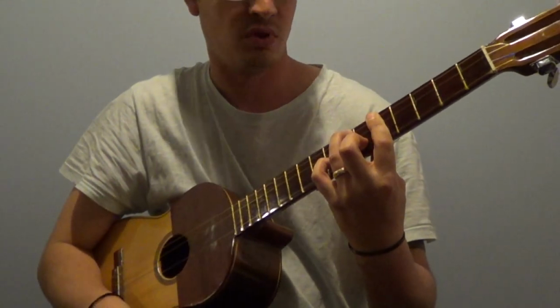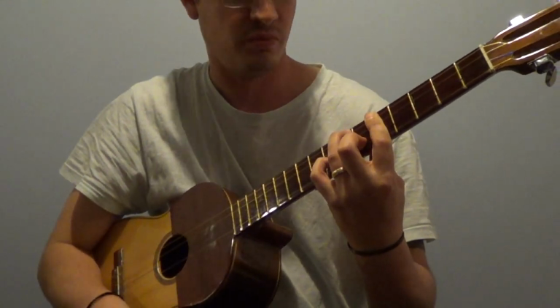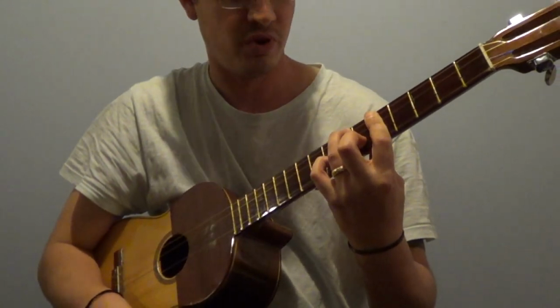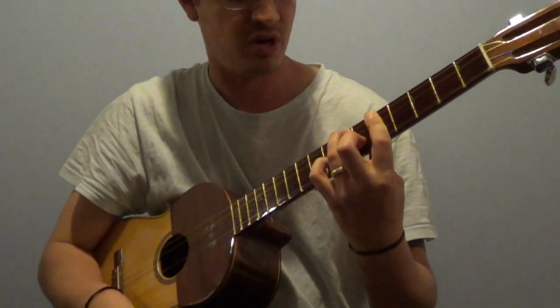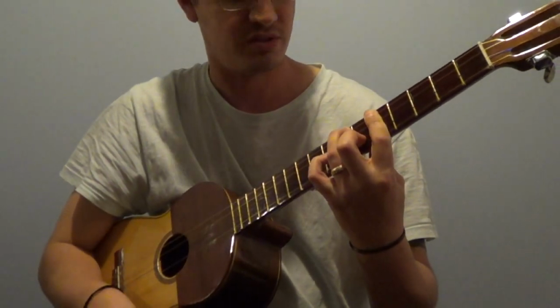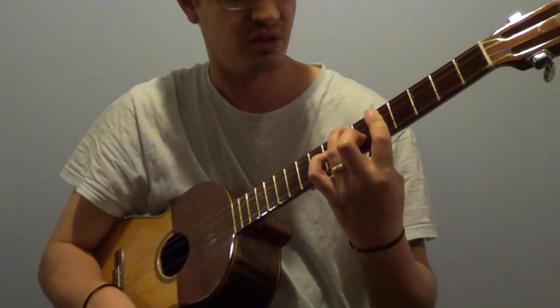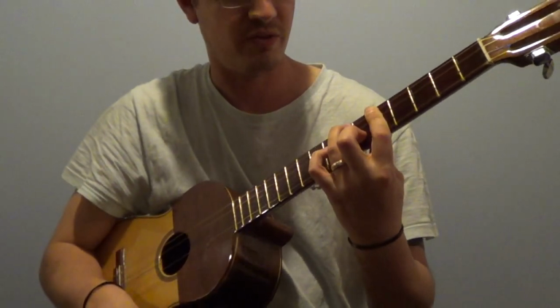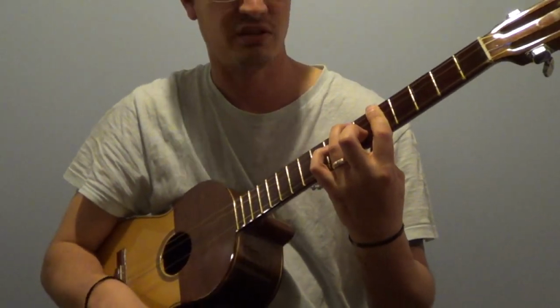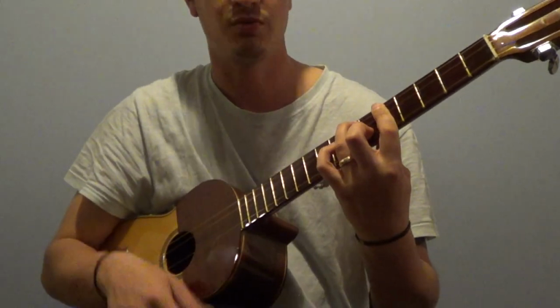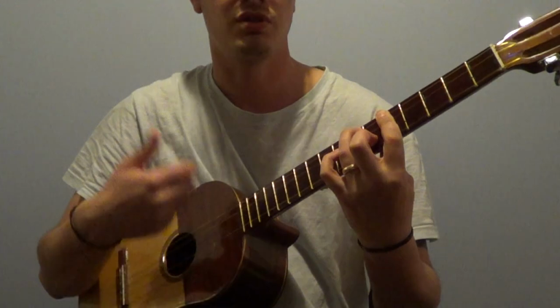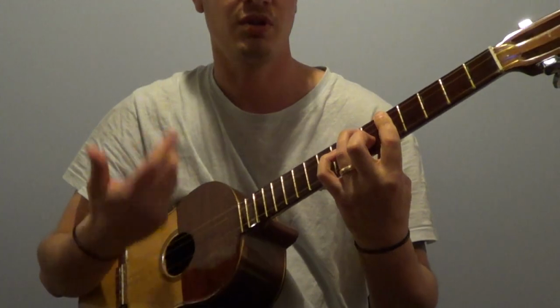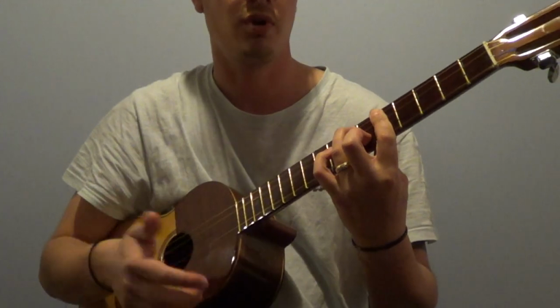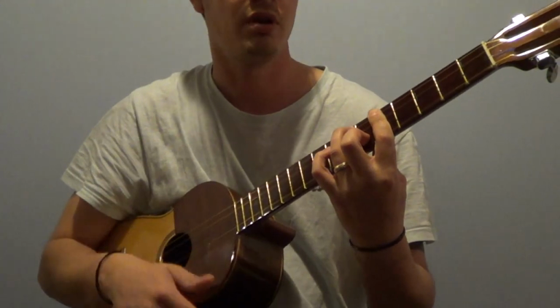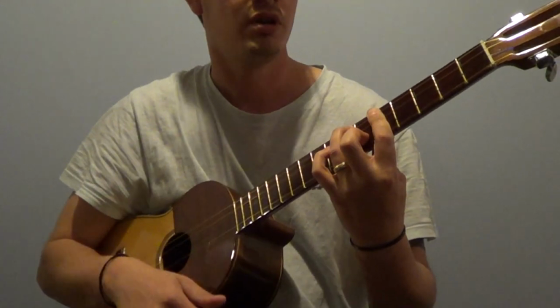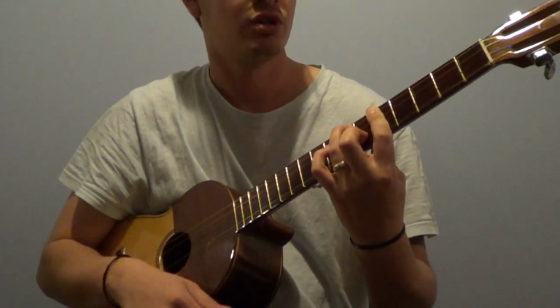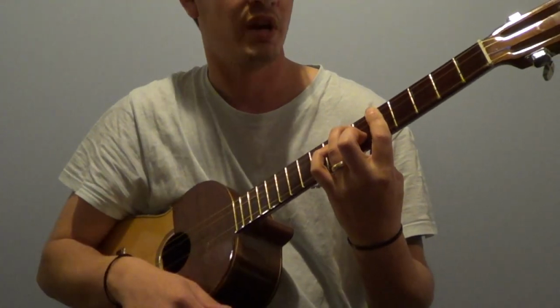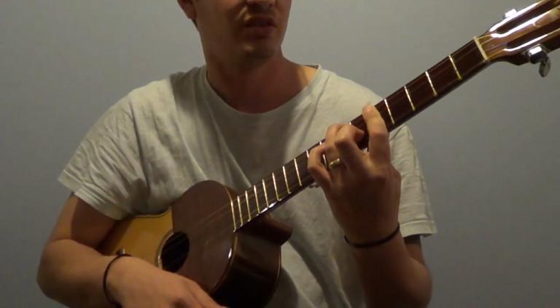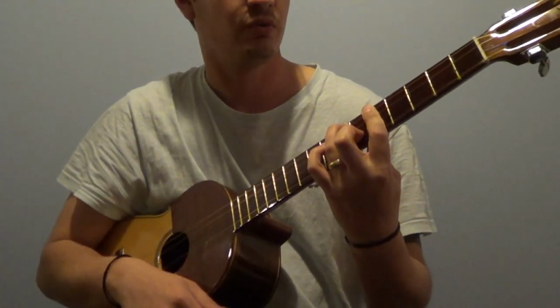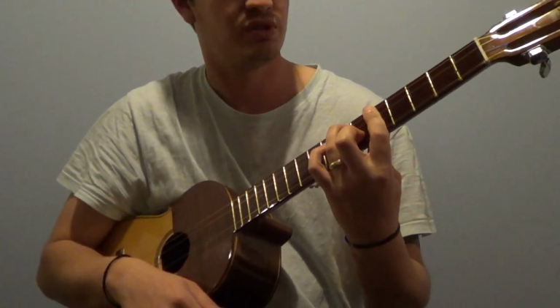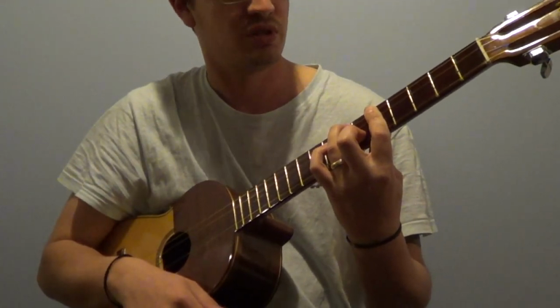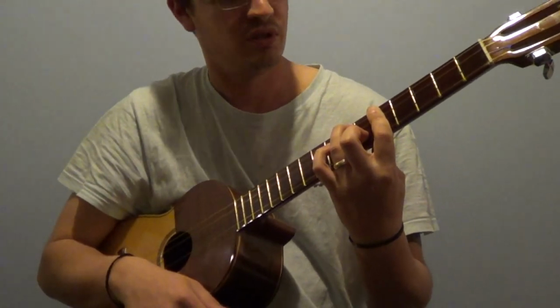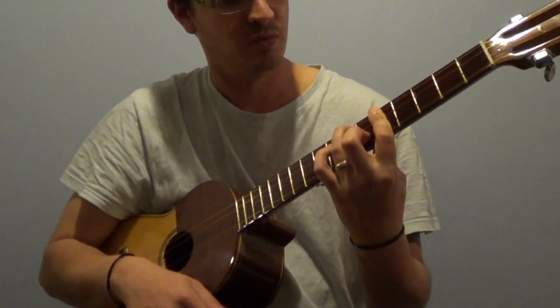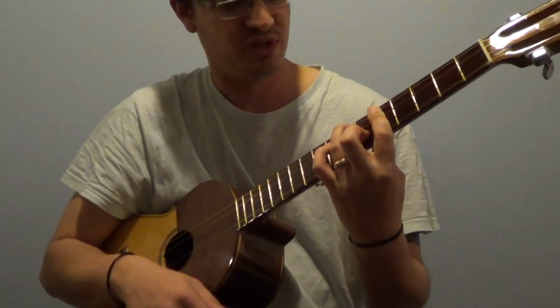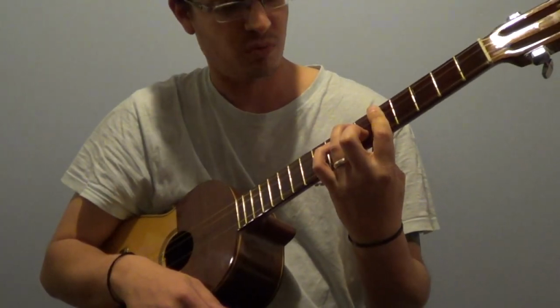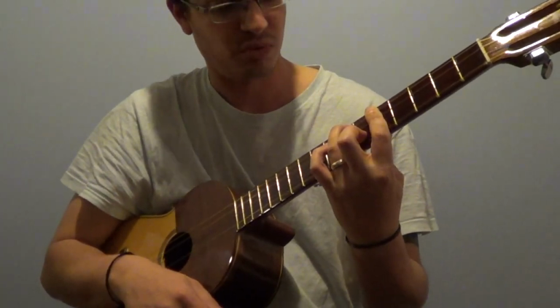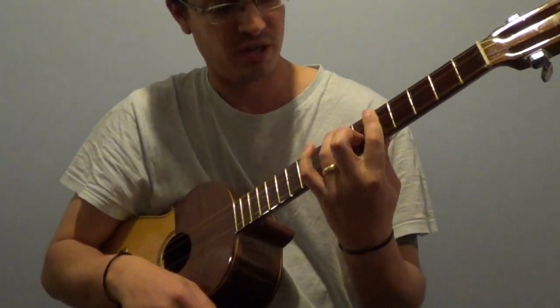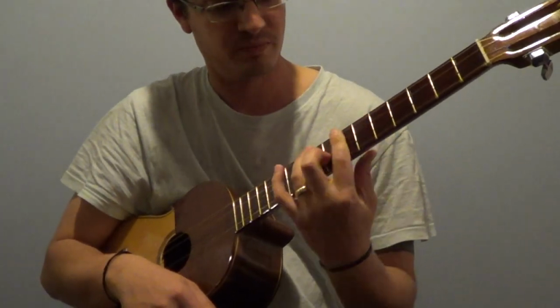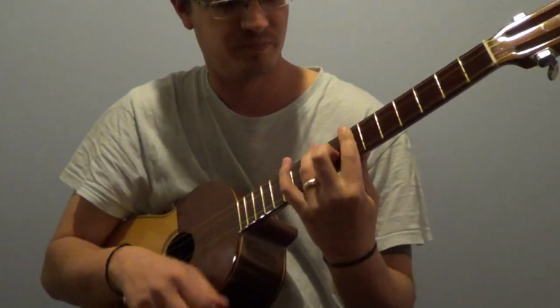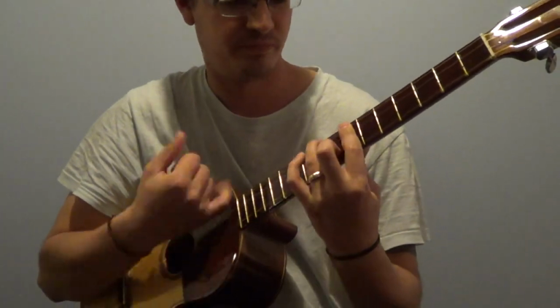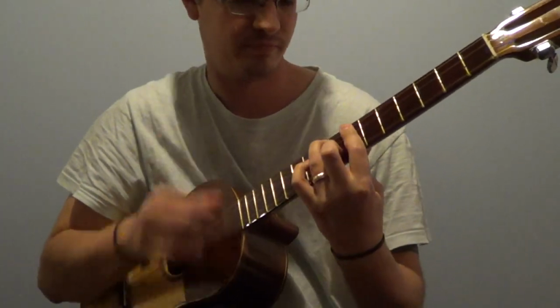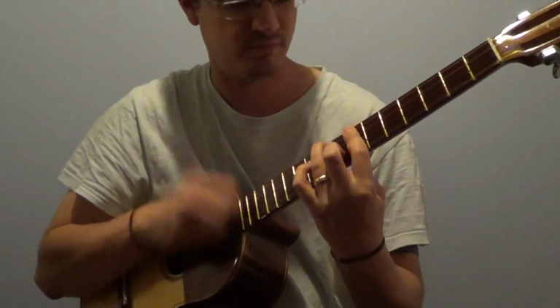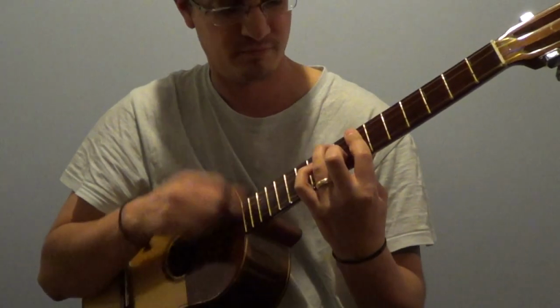Very nice effect, especially if we're trying to enrich the piece that we're playing.